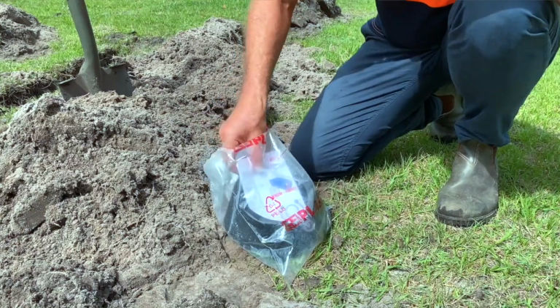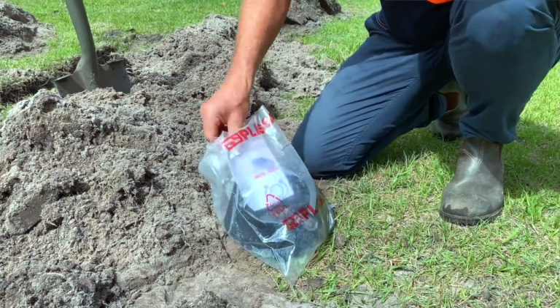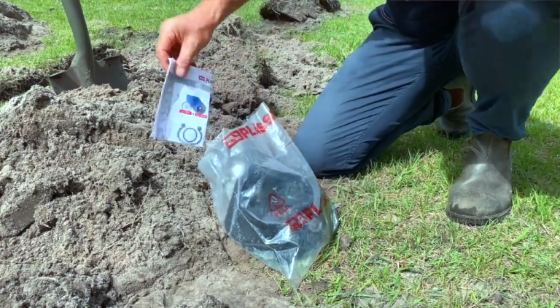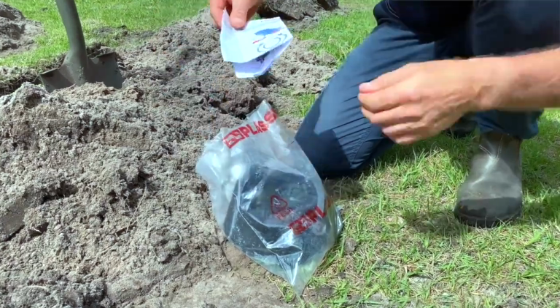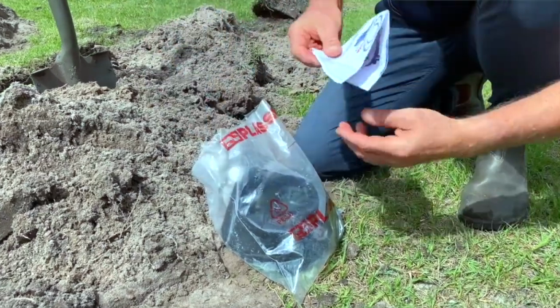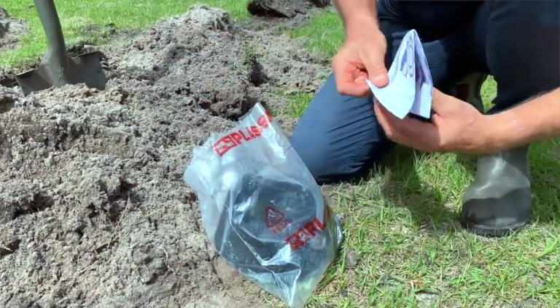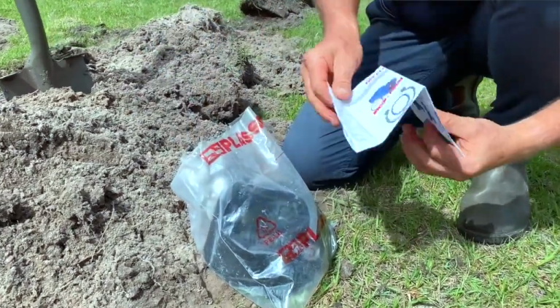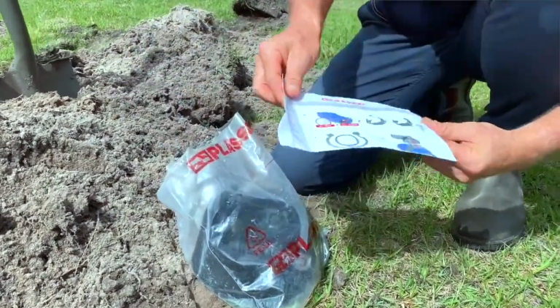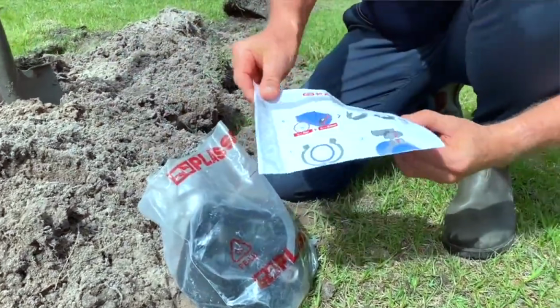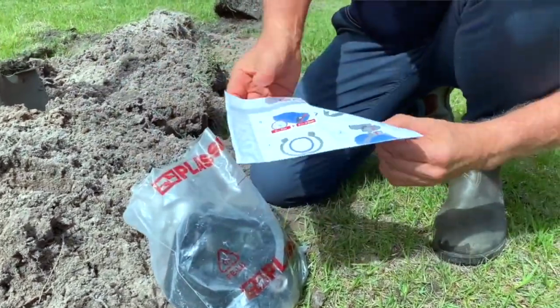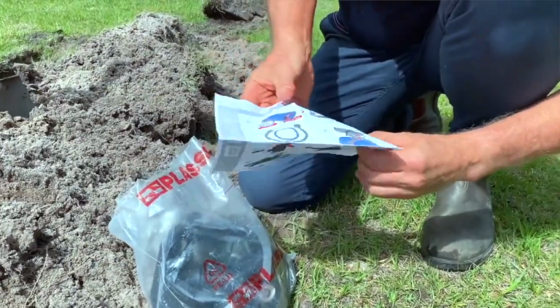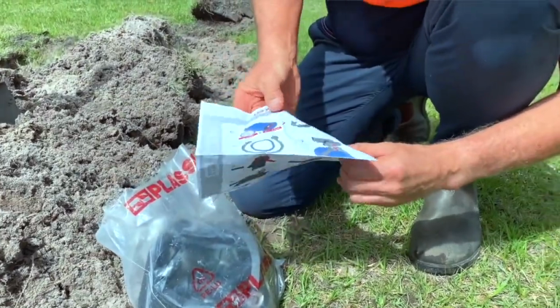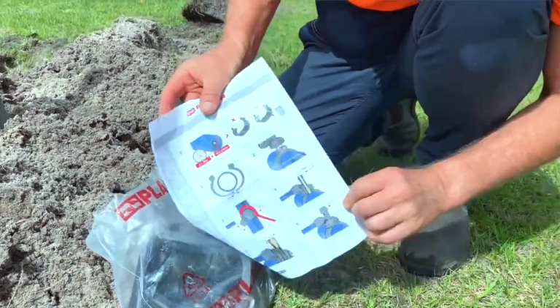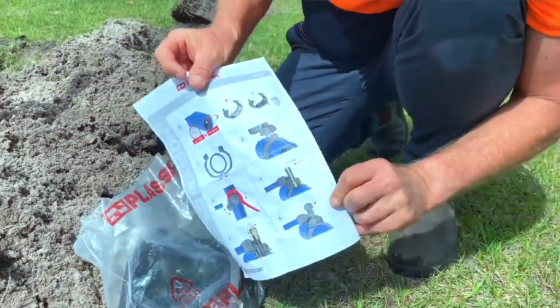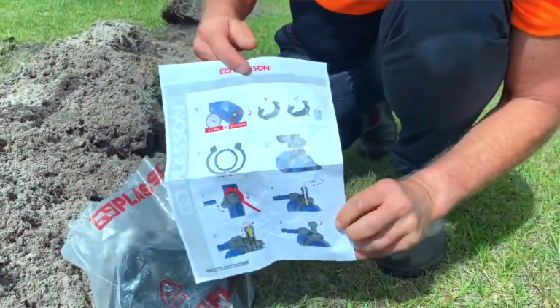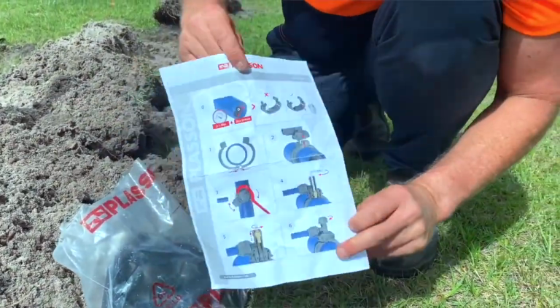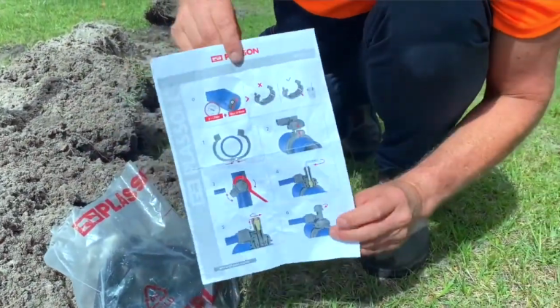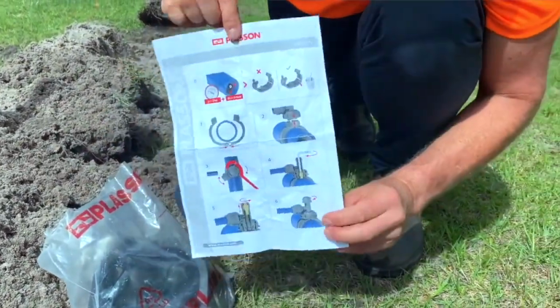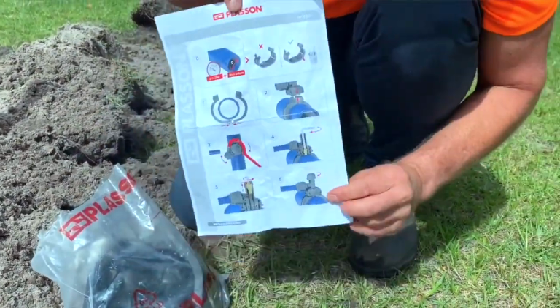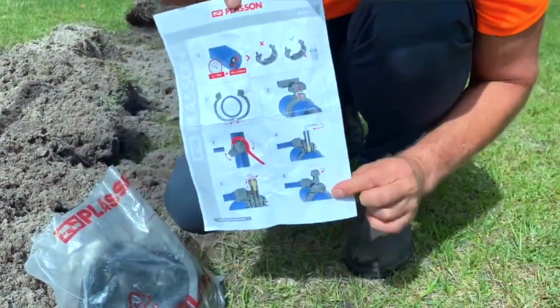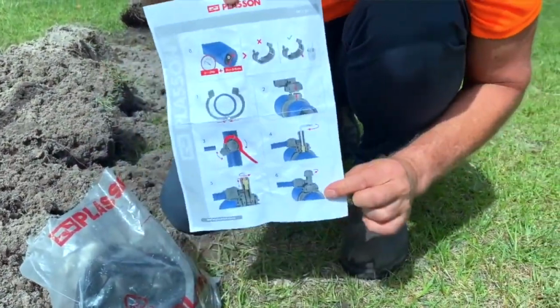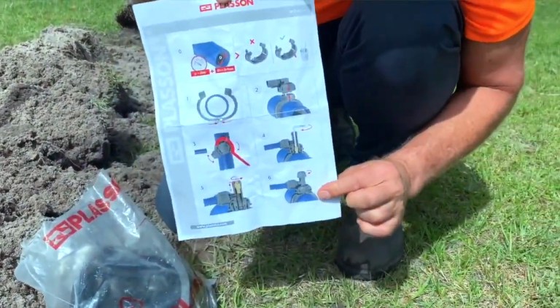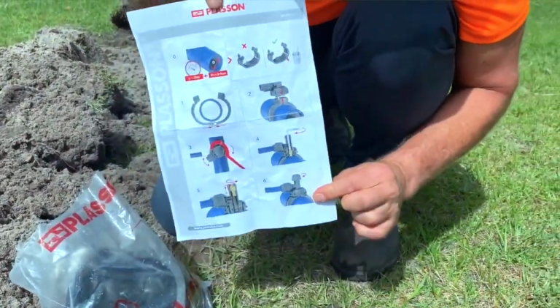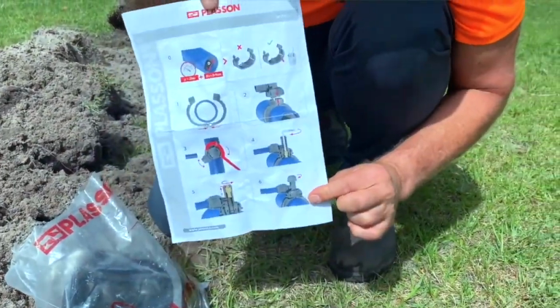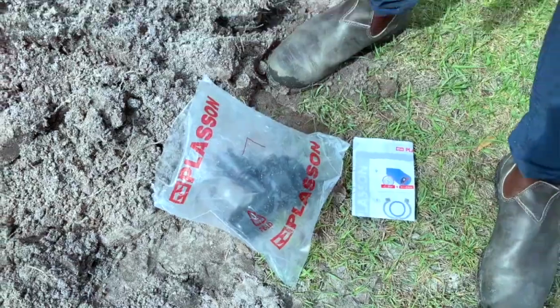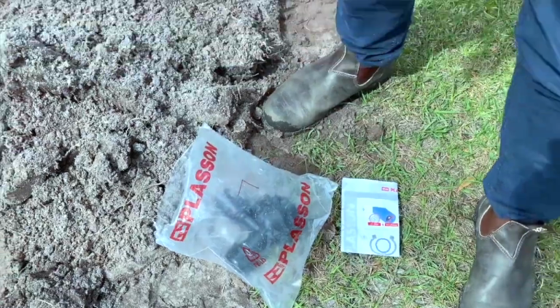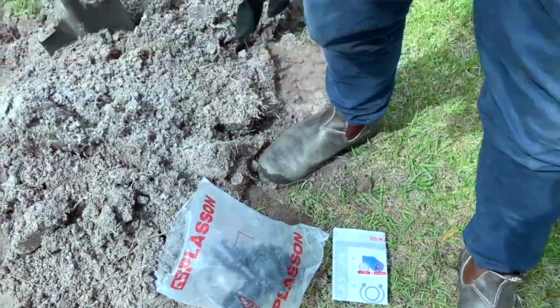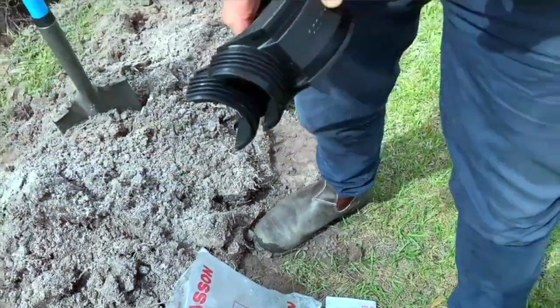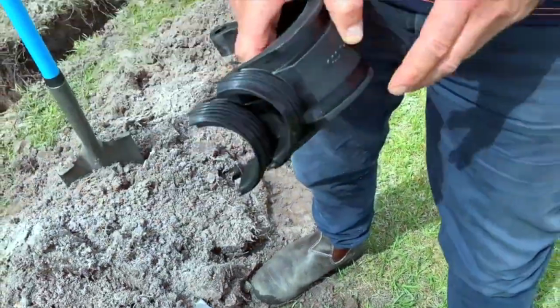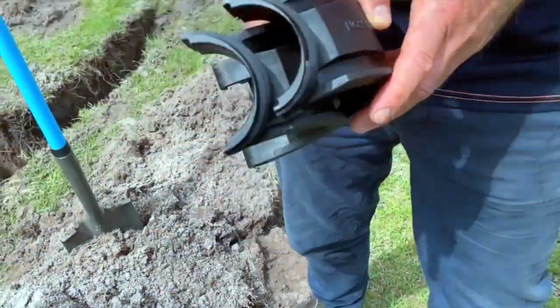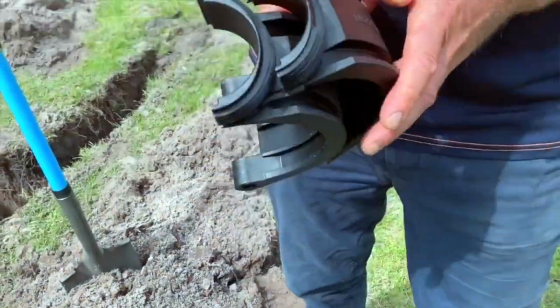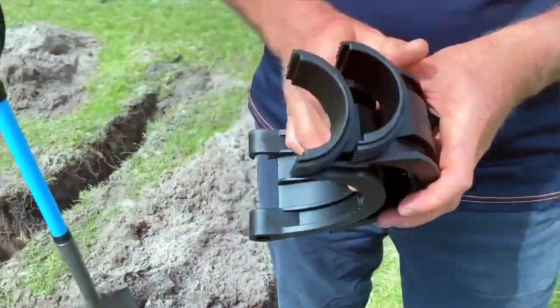The PLAS Saddle makes live tapping easier and quicker thanks to a bolt-free design and built-in cutter.